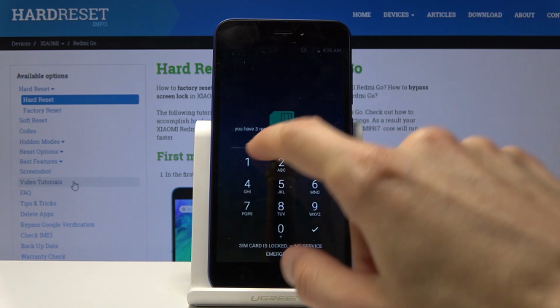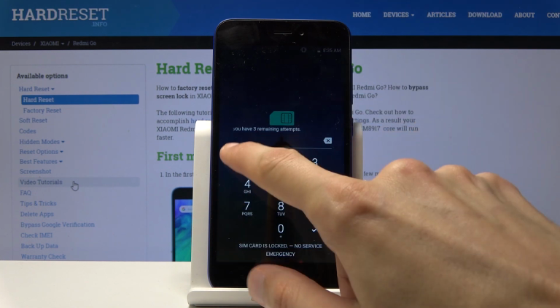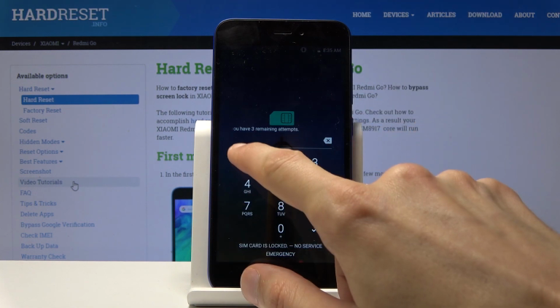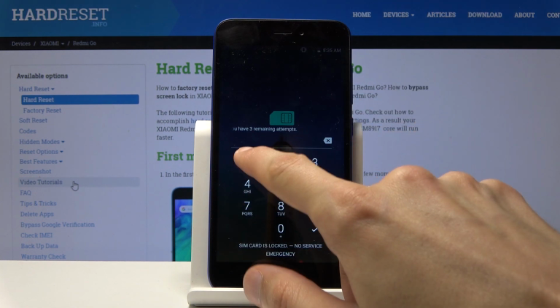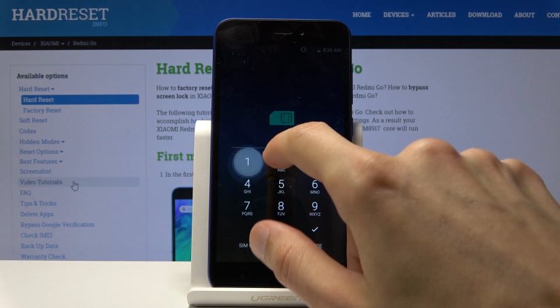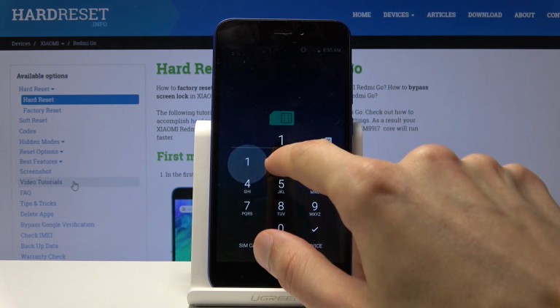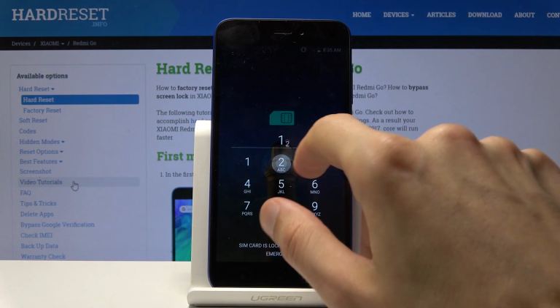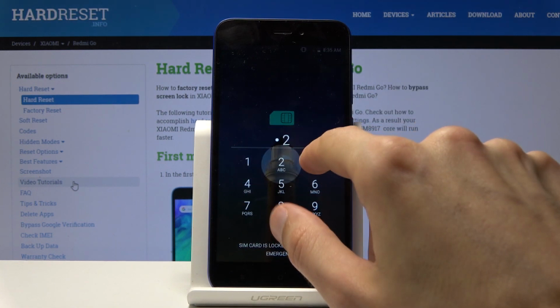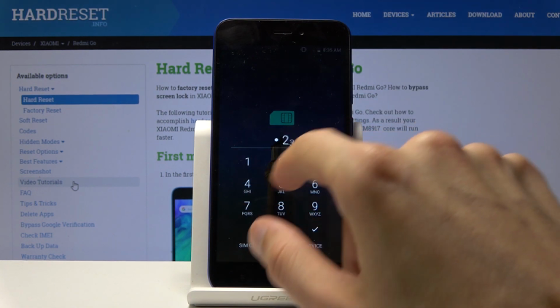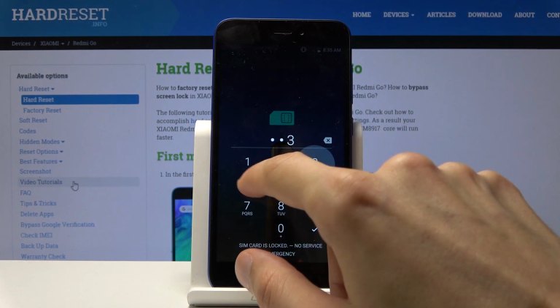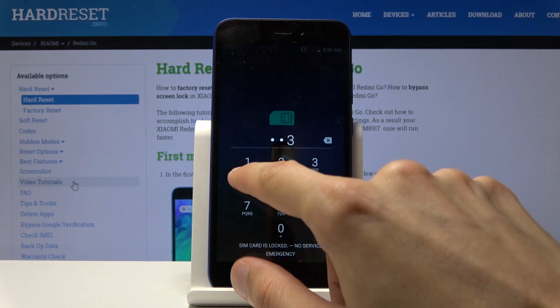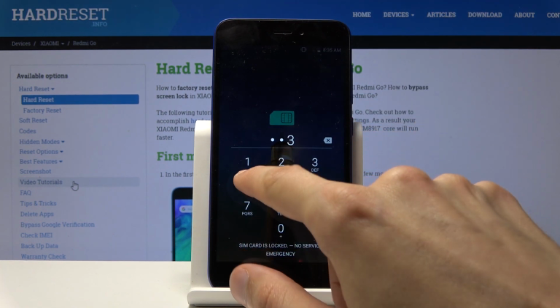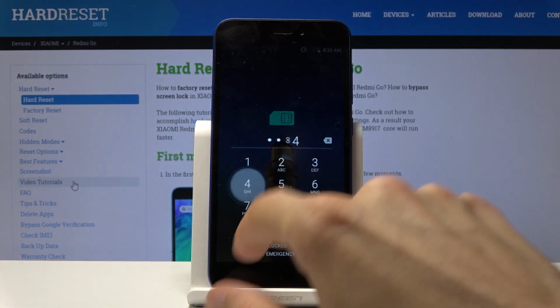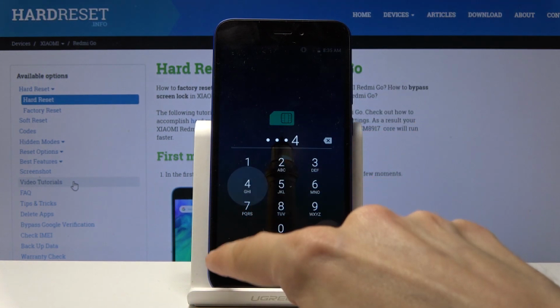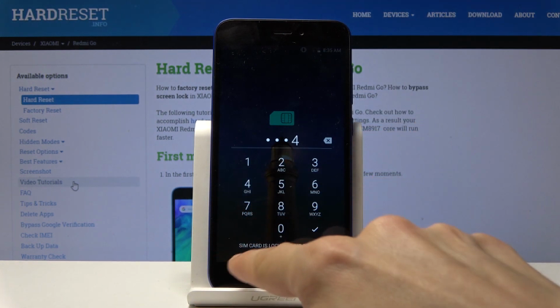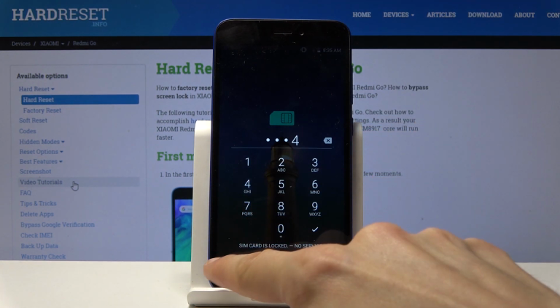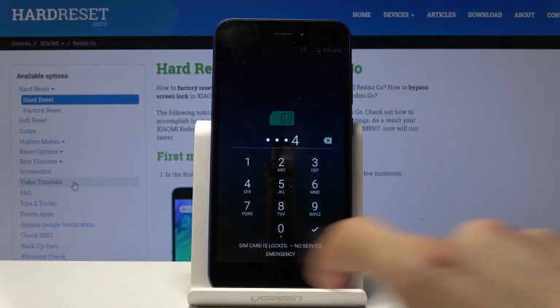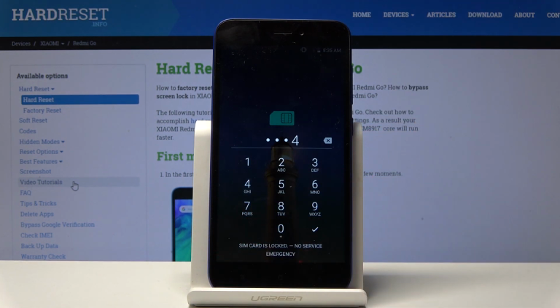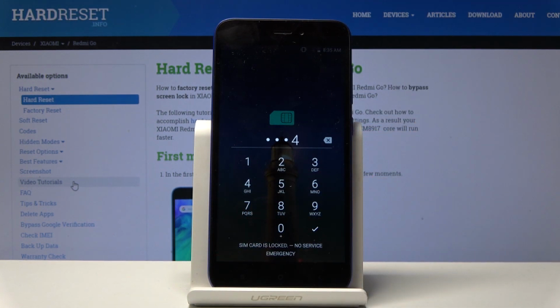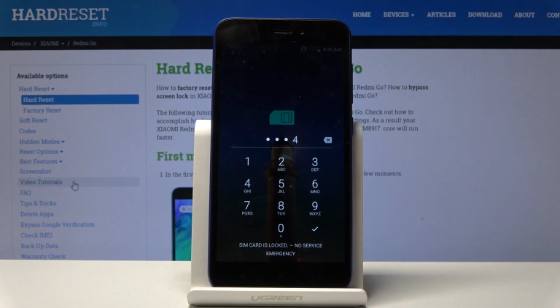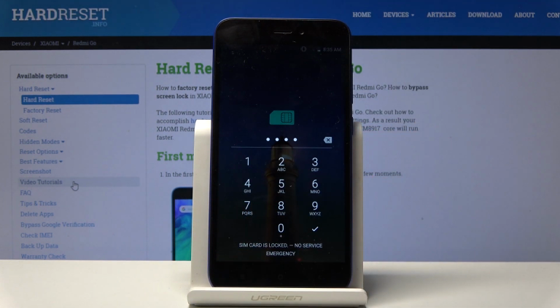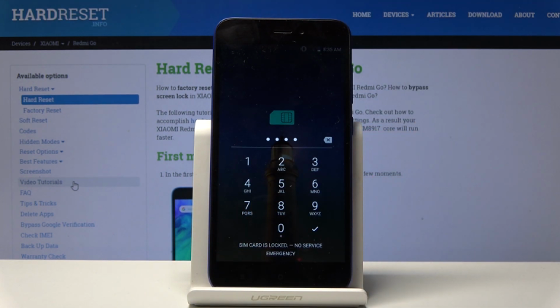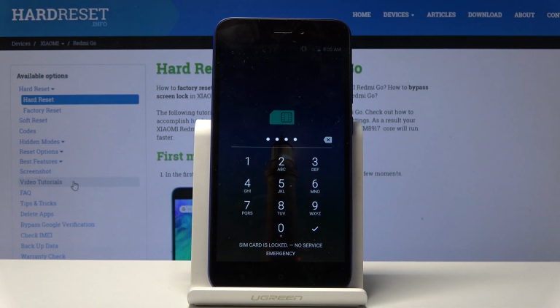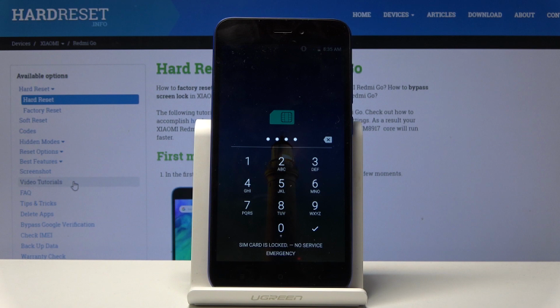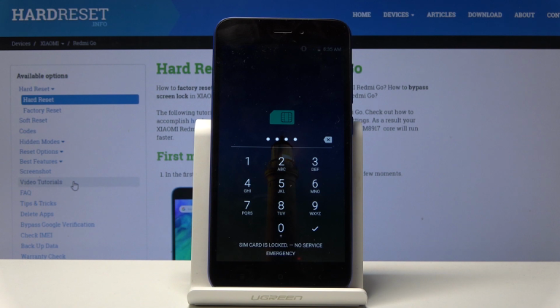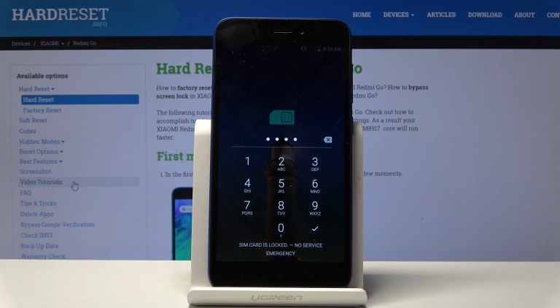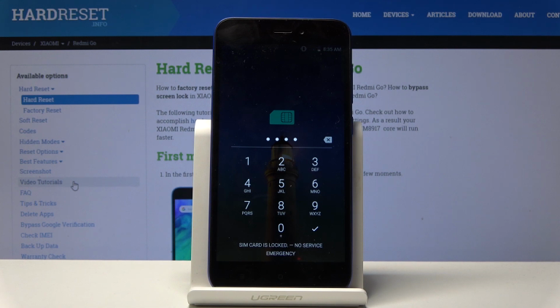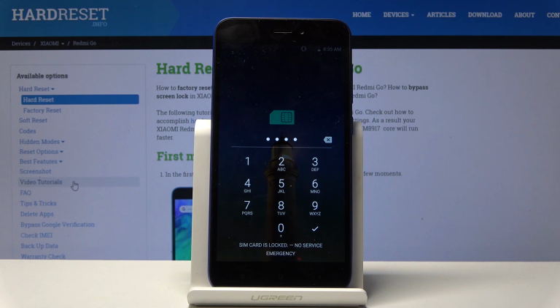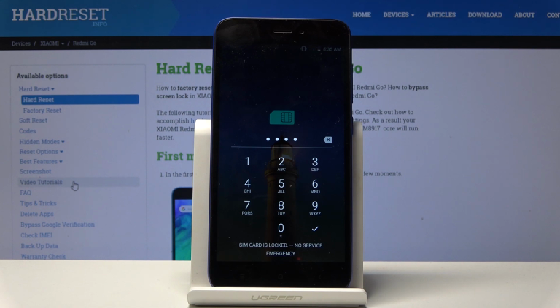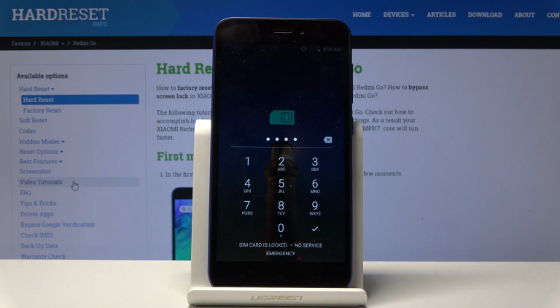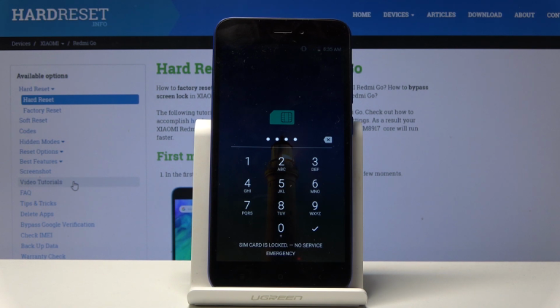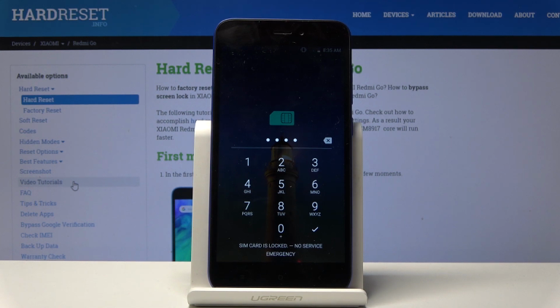You can see that there is no more safe mode label here, so the device is back in normal mode.